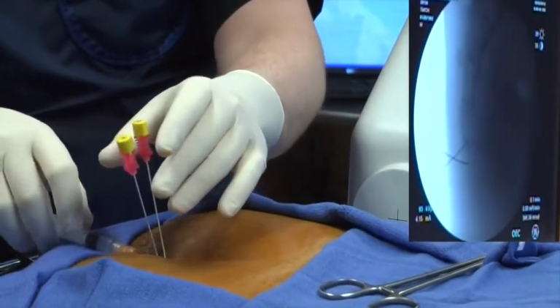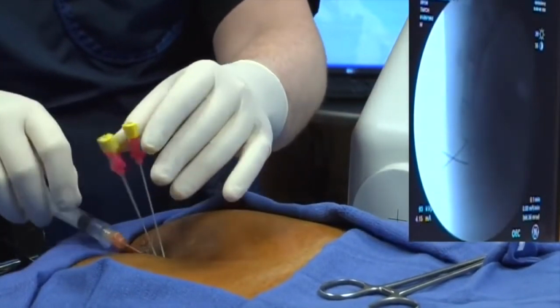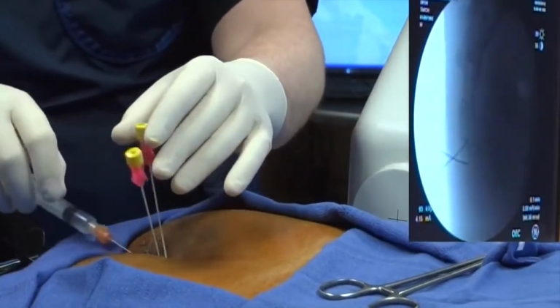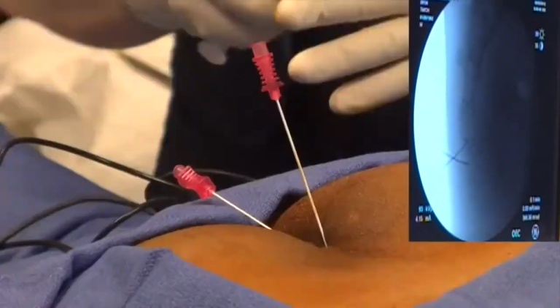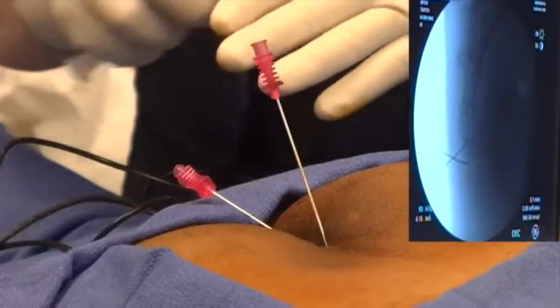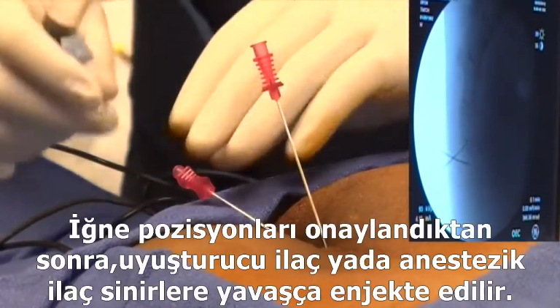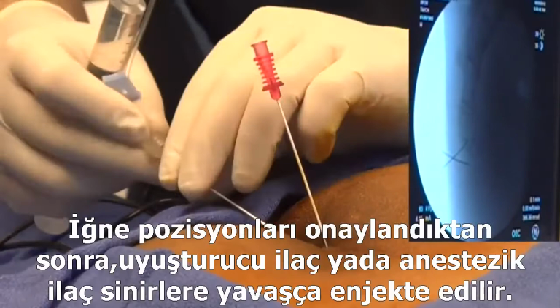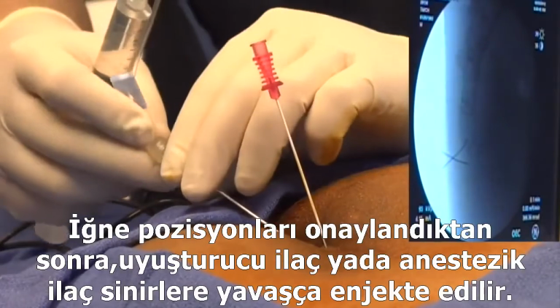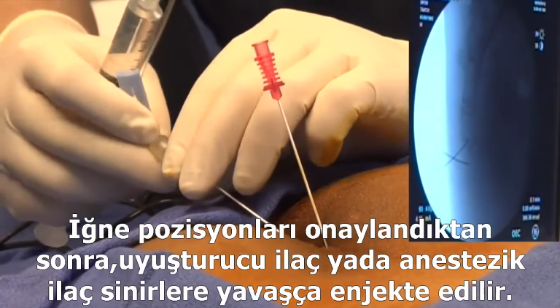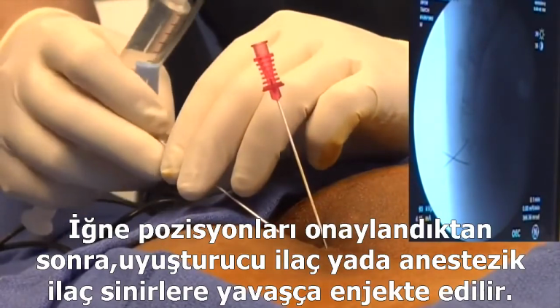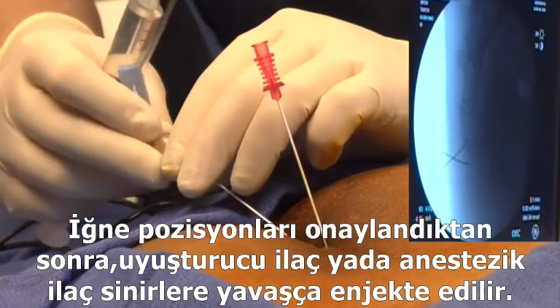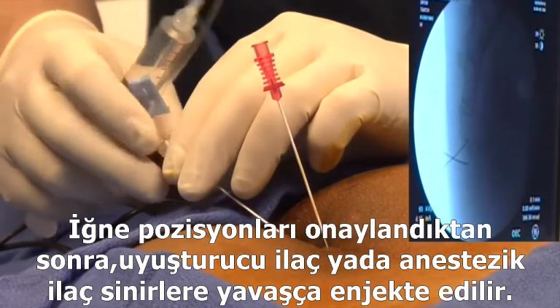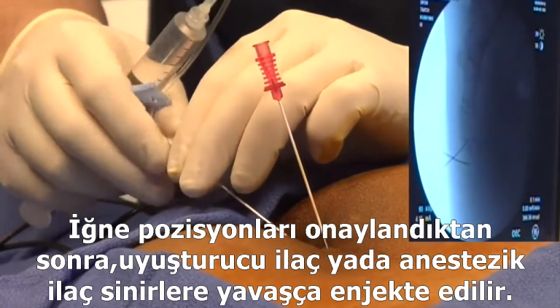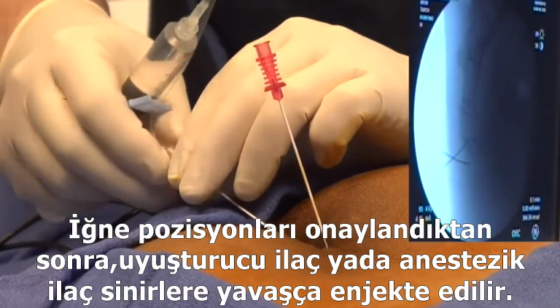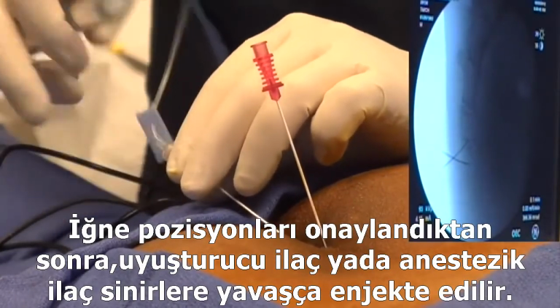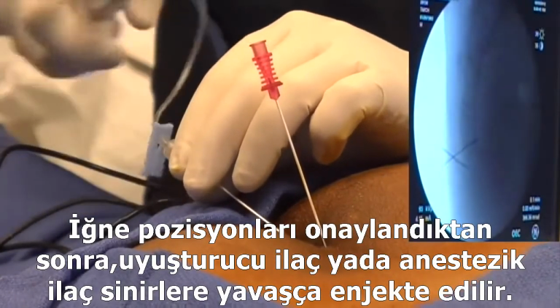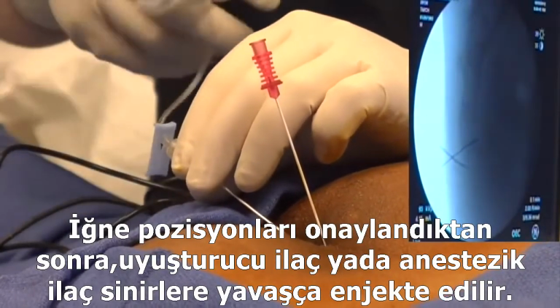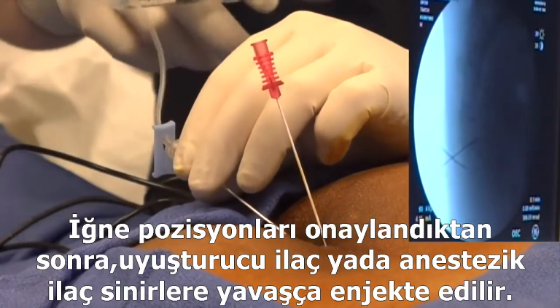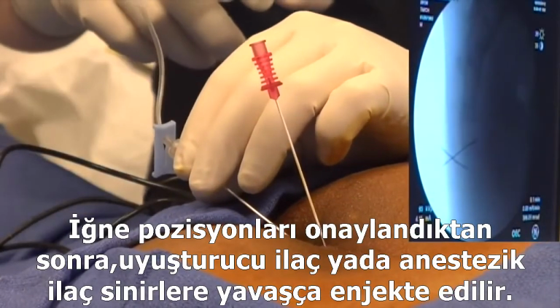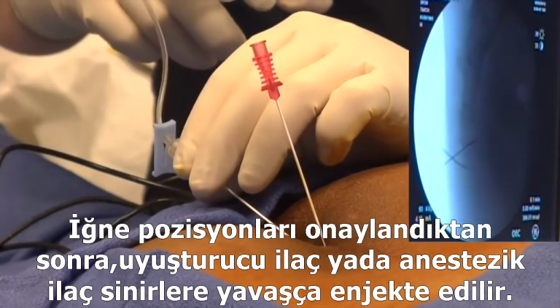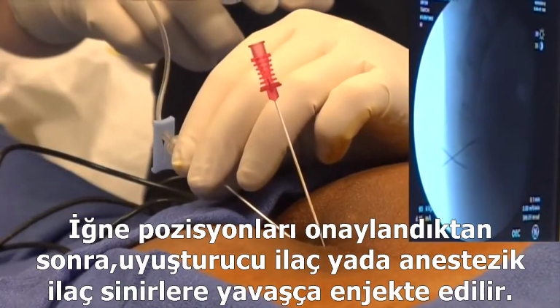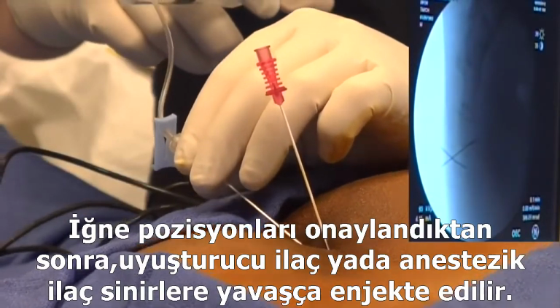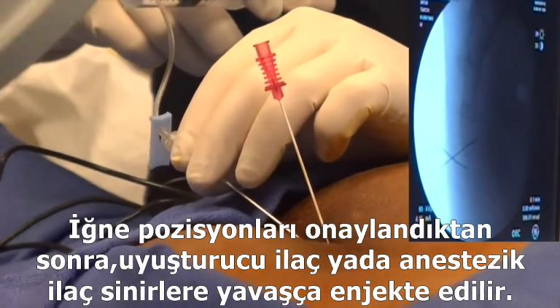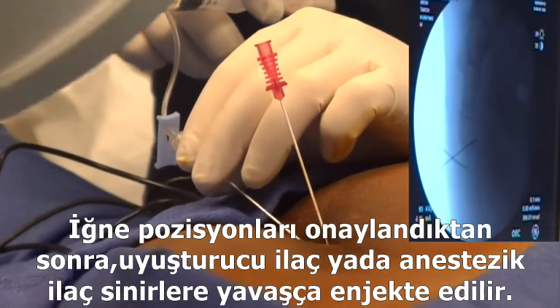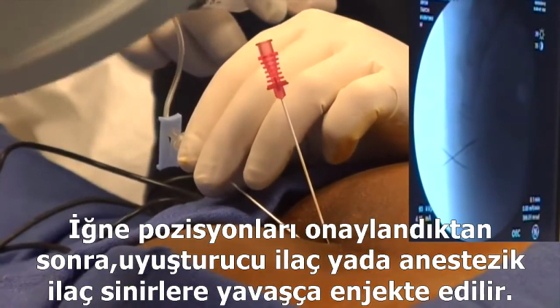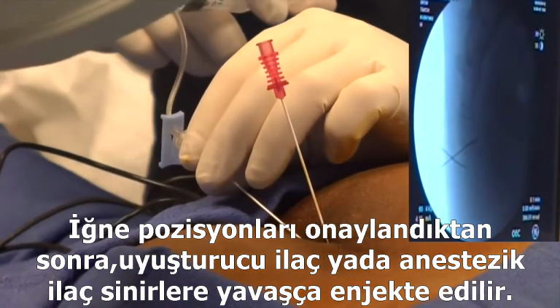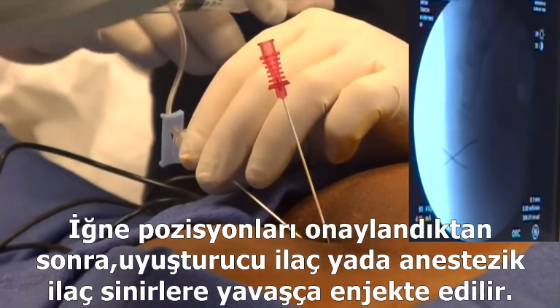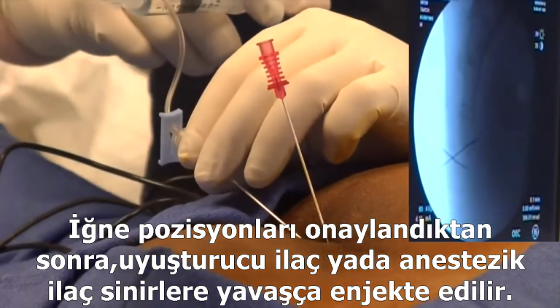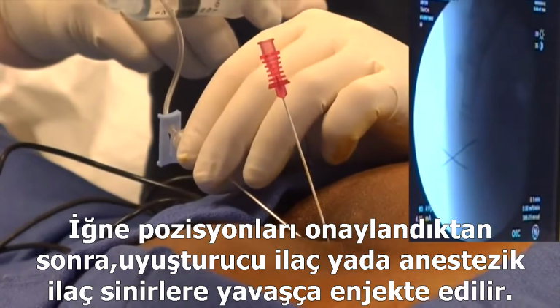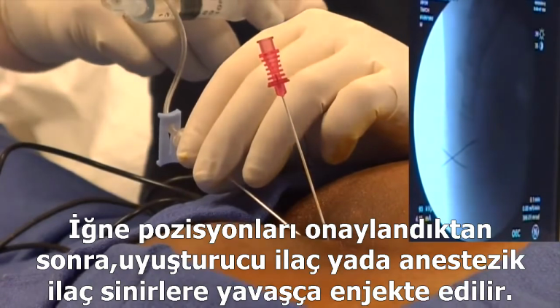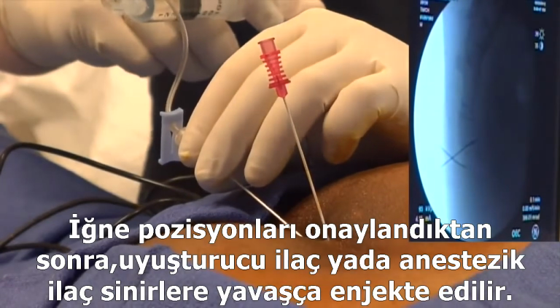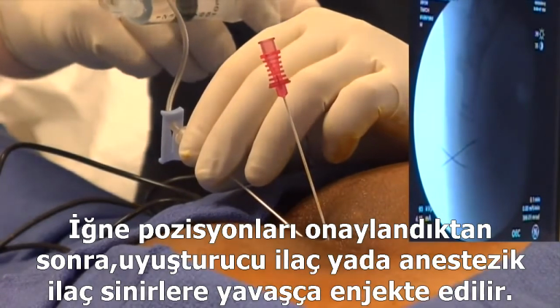After the needle position is confirmed, a small mixture of numbing medicine and sometimes a steroid medication is slowly injected along each of the targeted nerves.